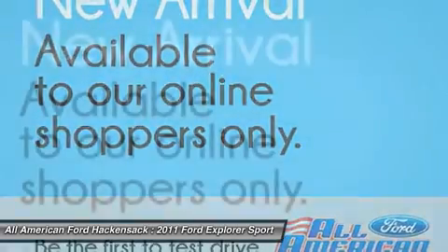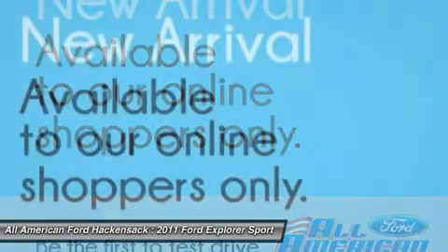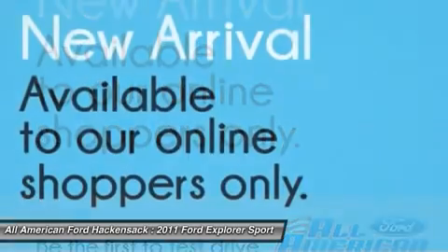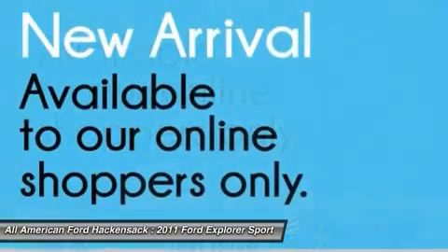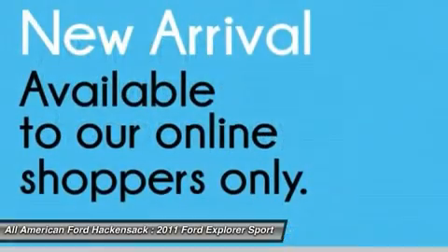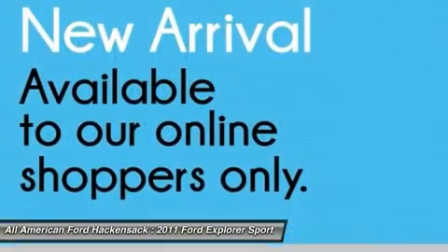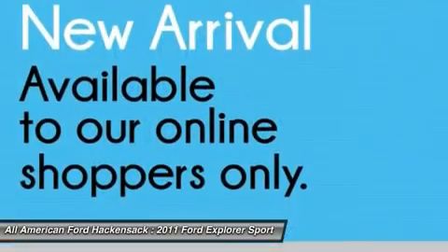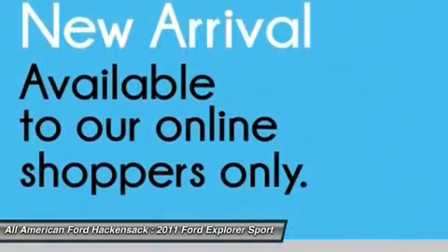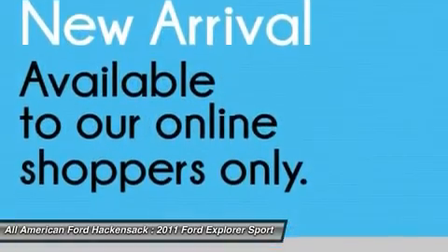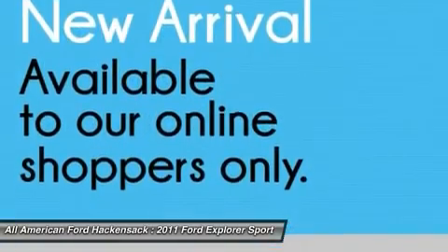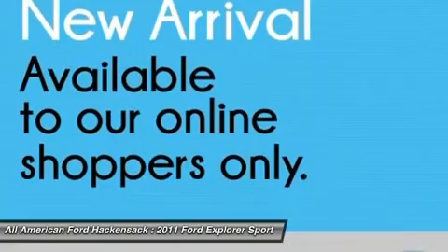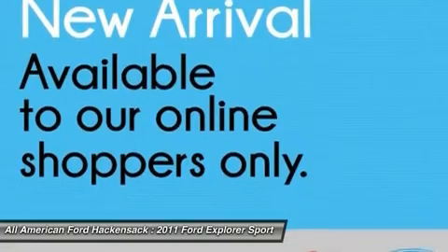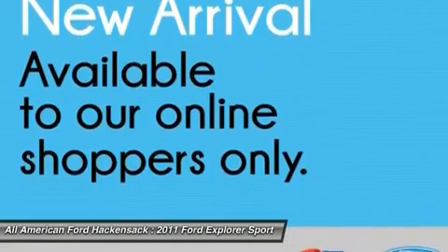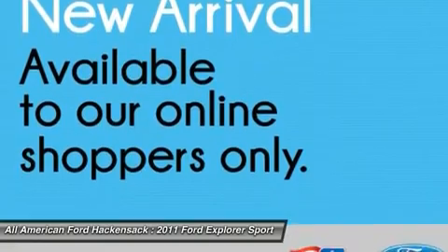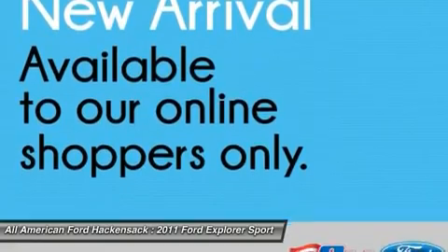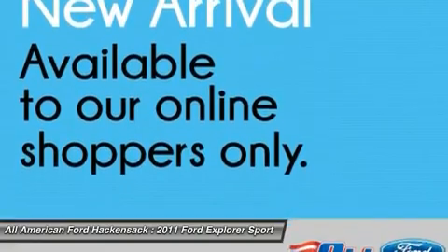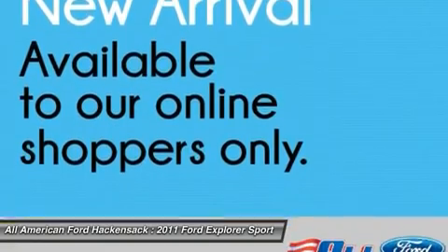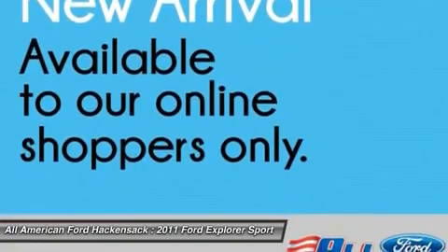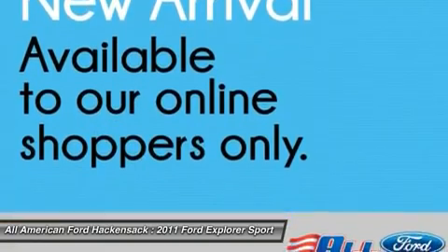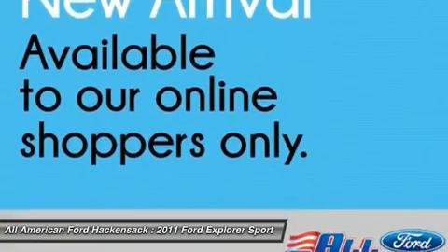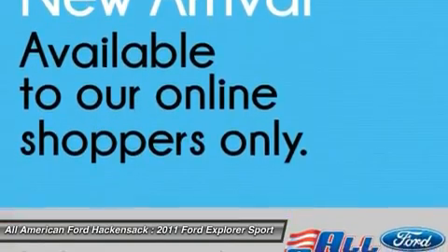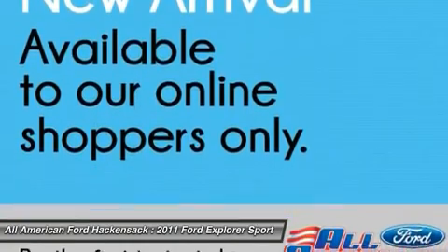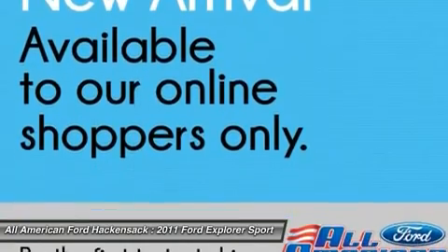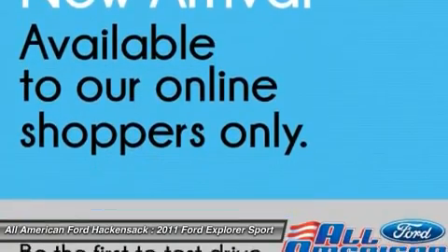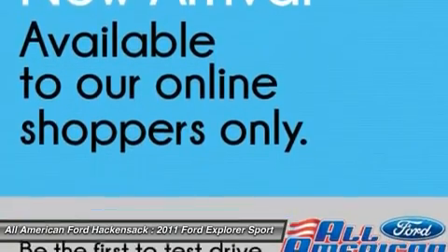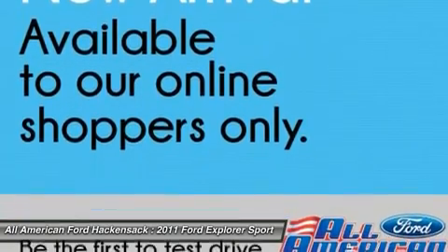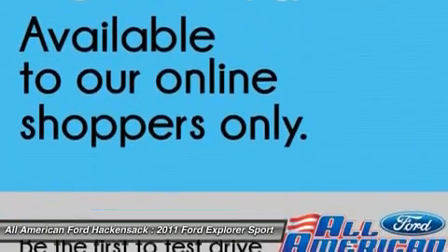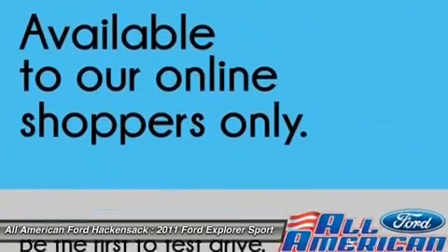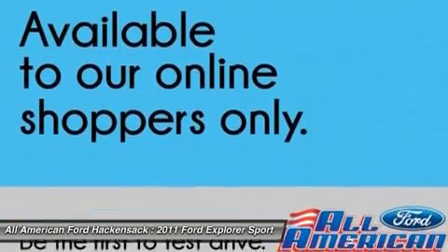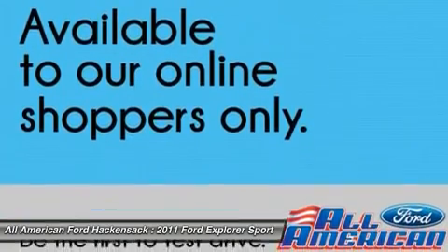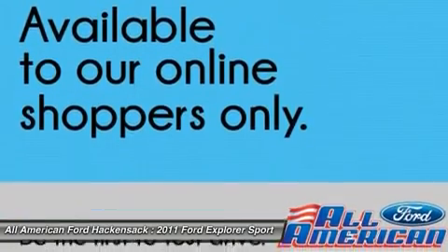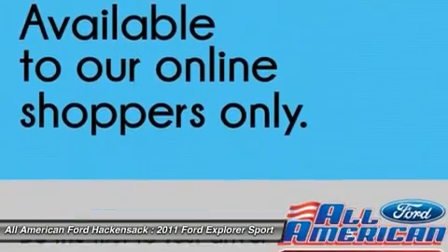Six-speed automatic transmission, standard. Your new ride is just a phone call away.